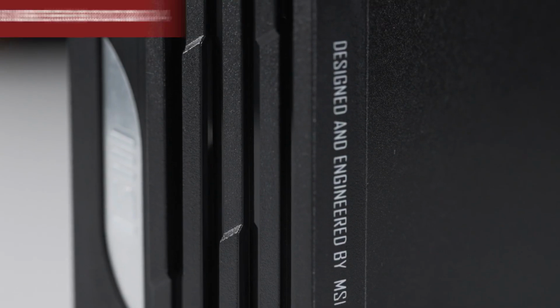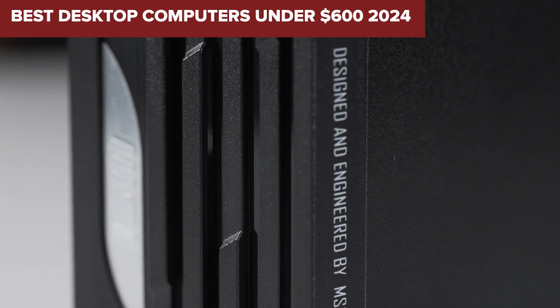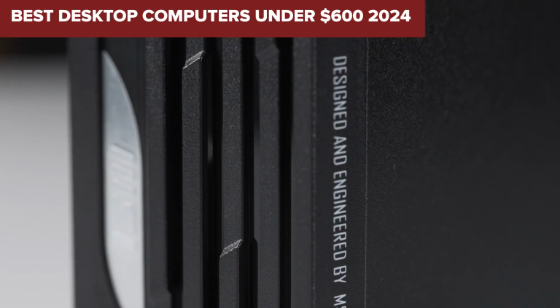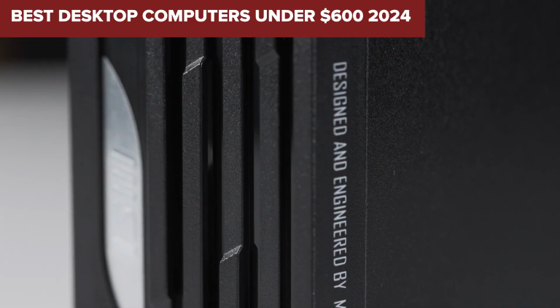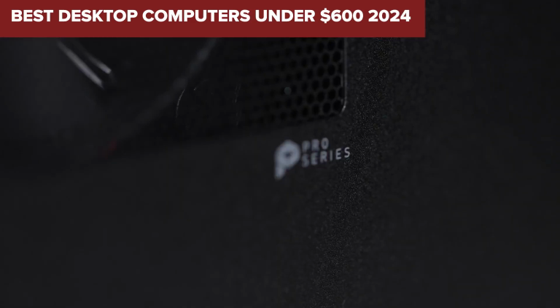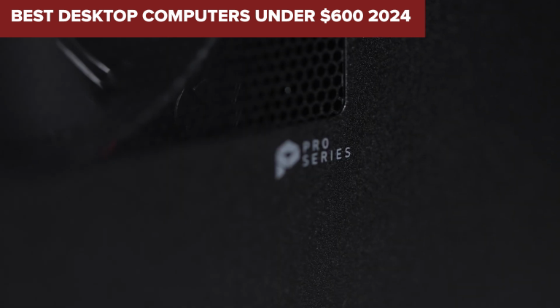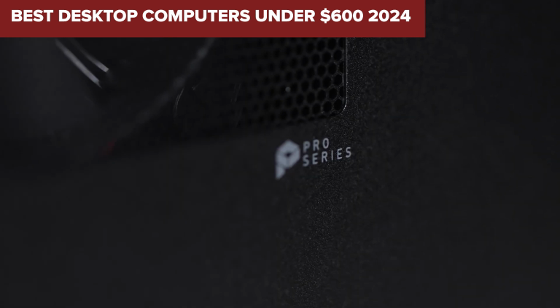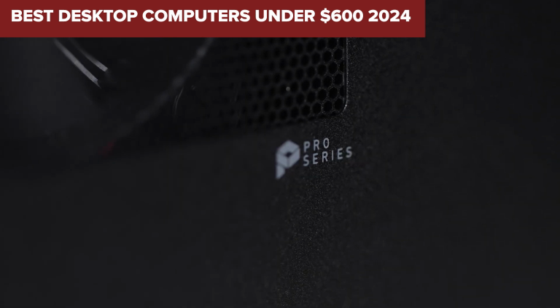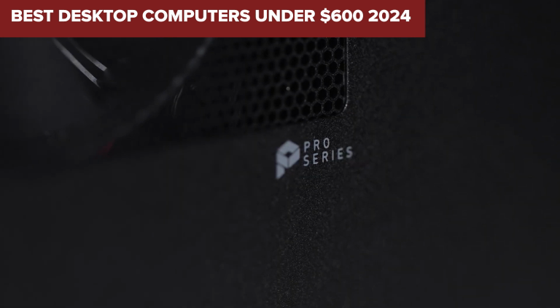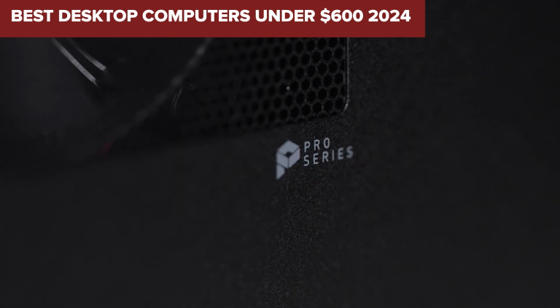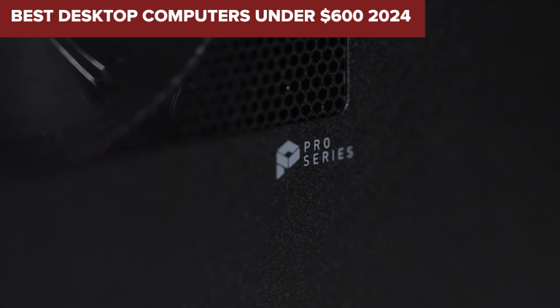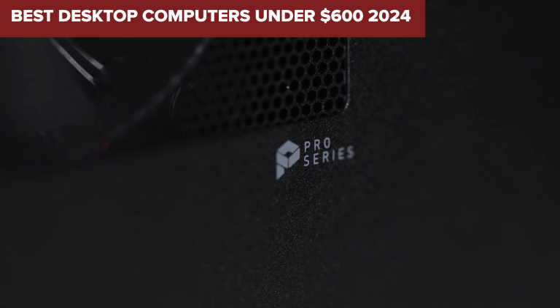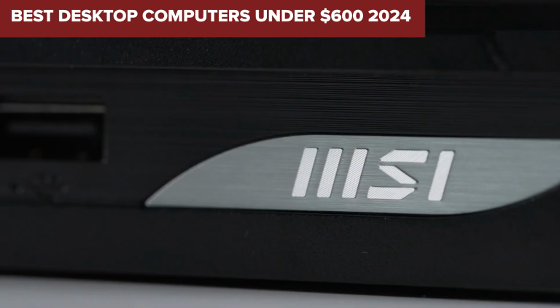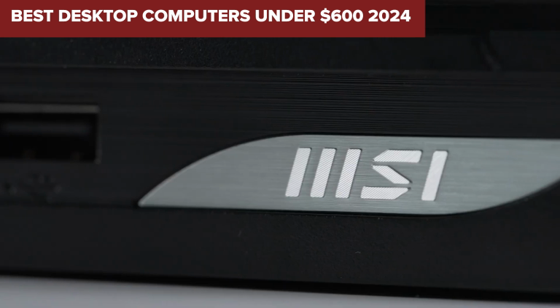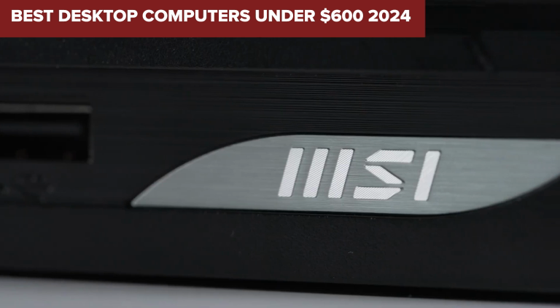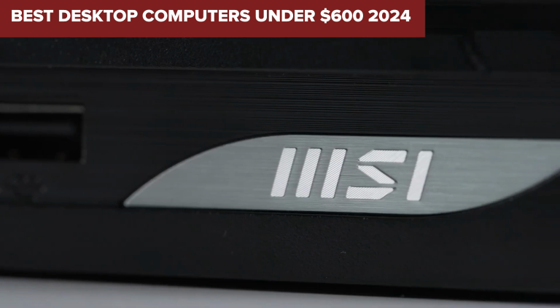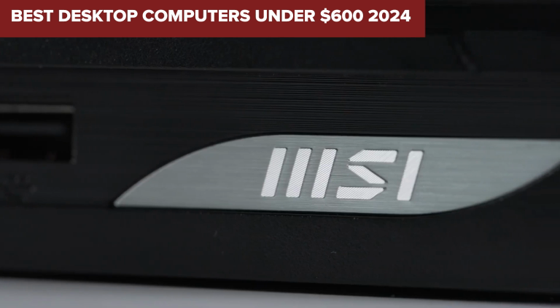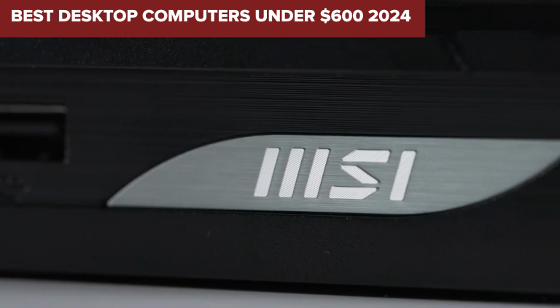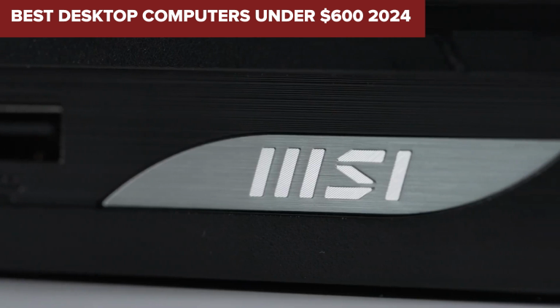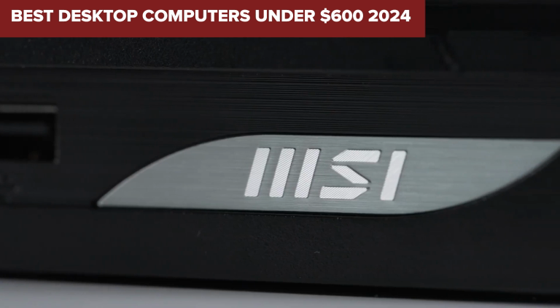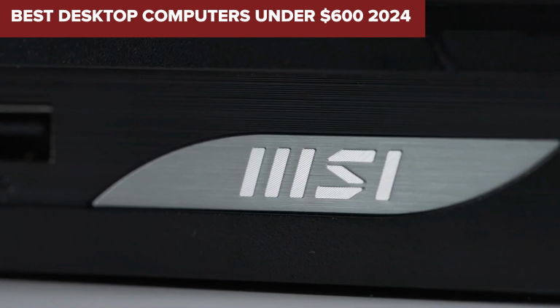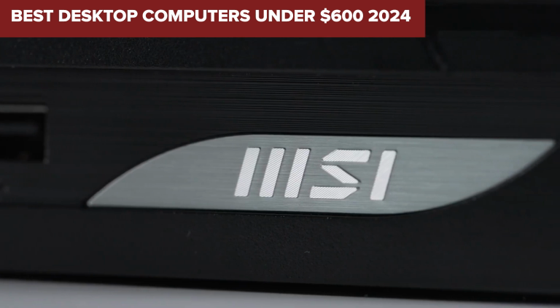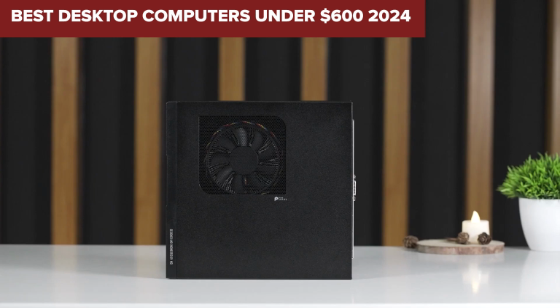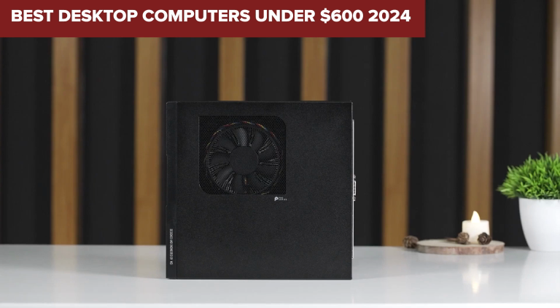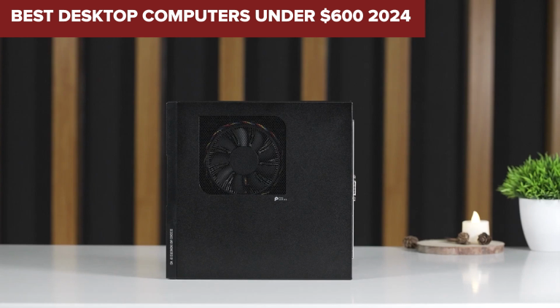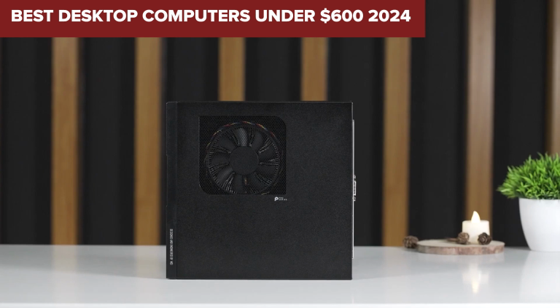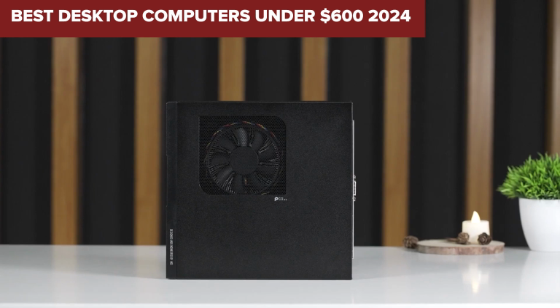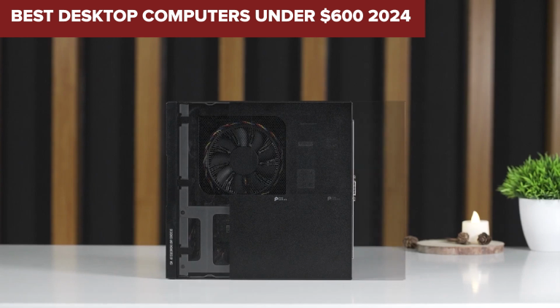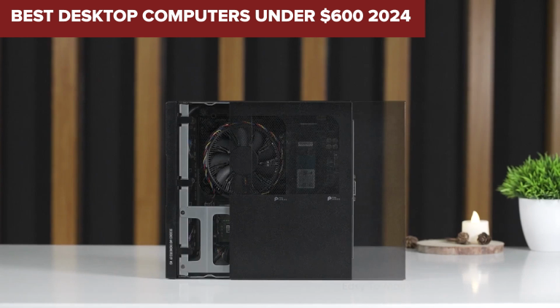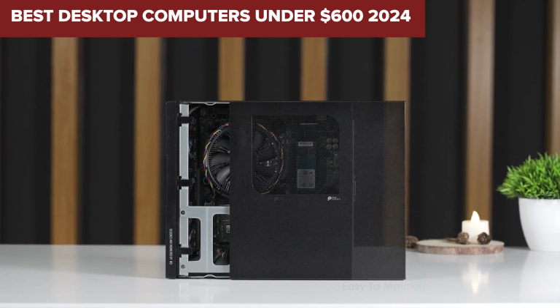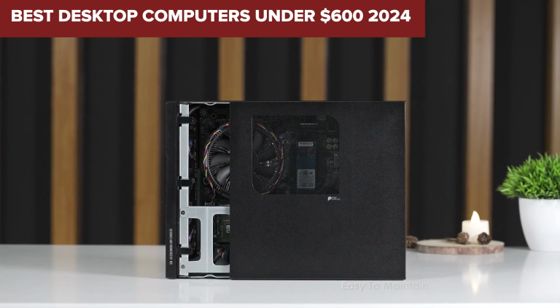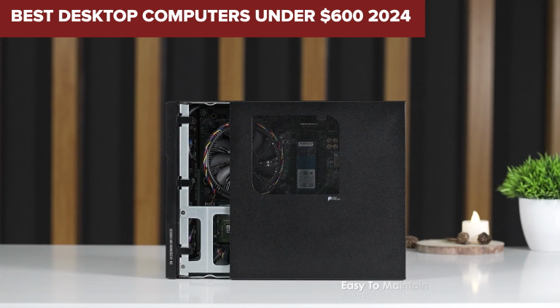Welcome to Device Lab. Today, we'll be examining the best desktop computers under $600.